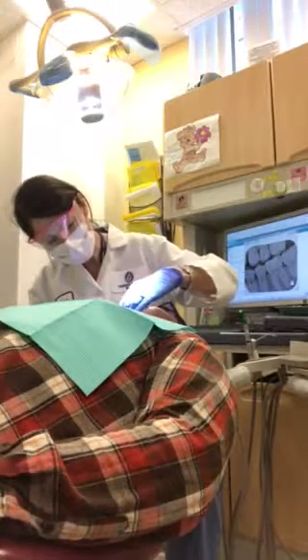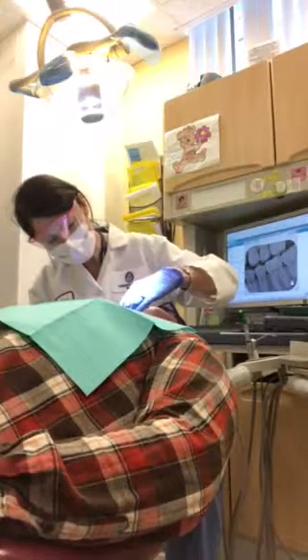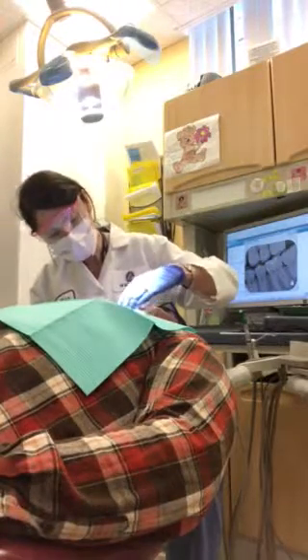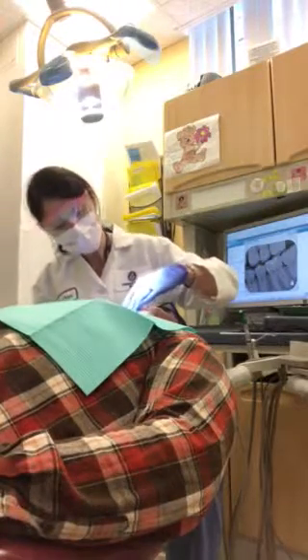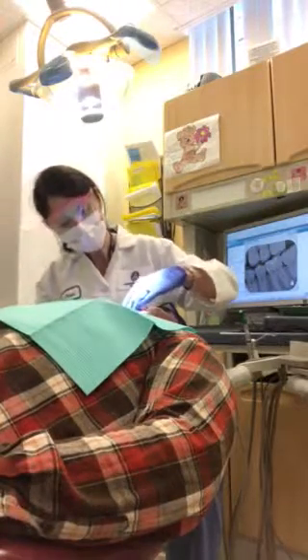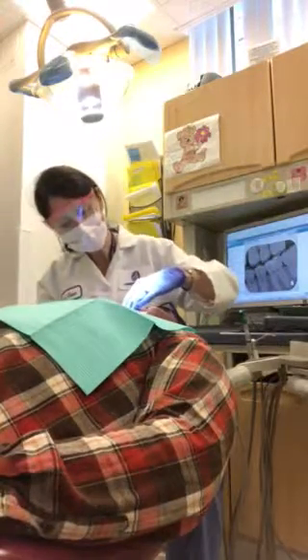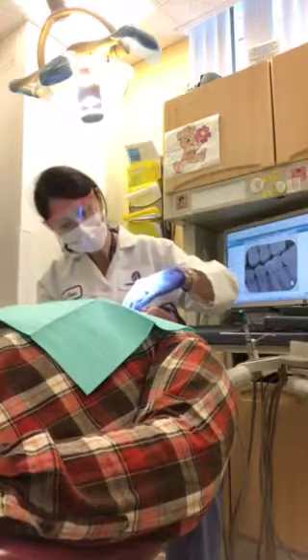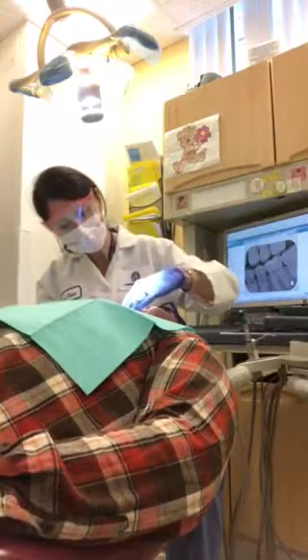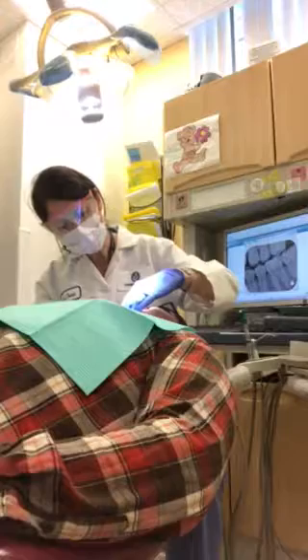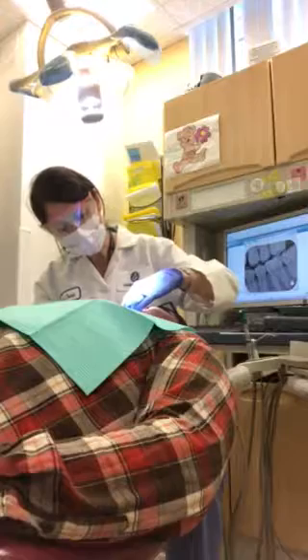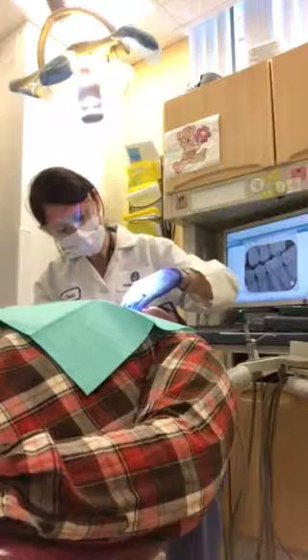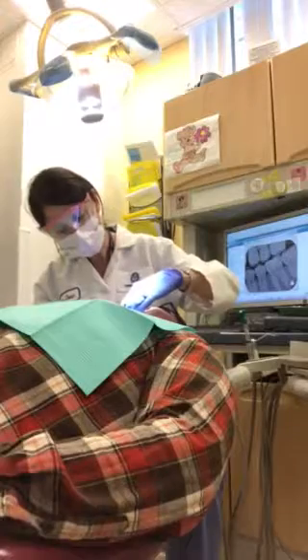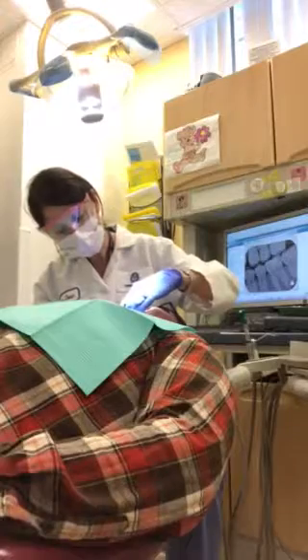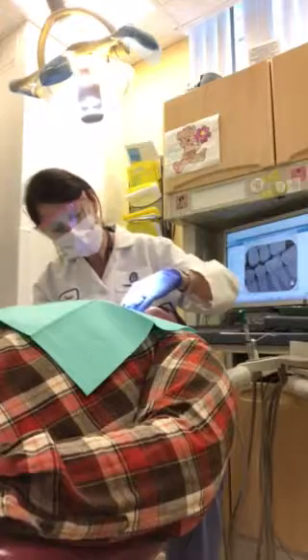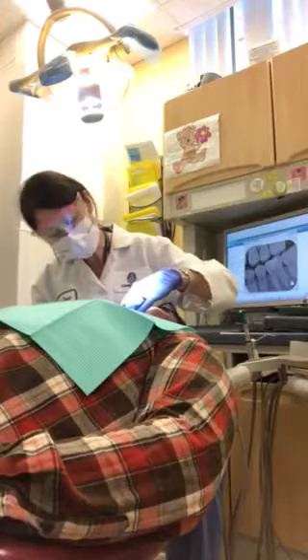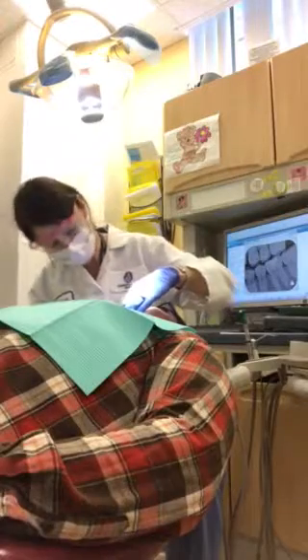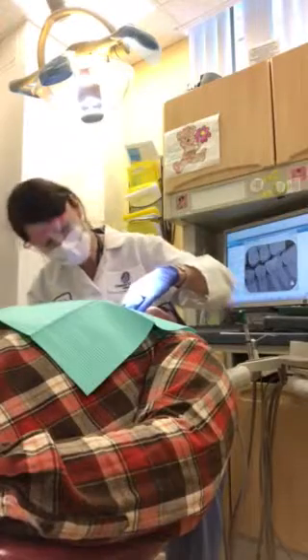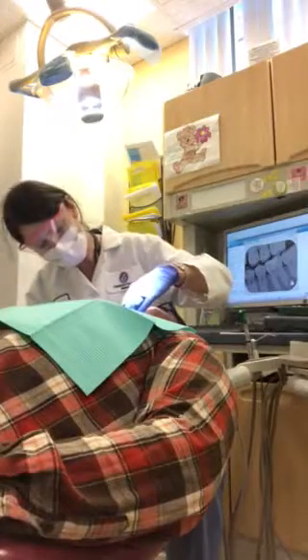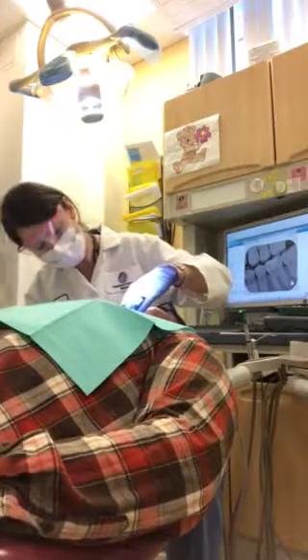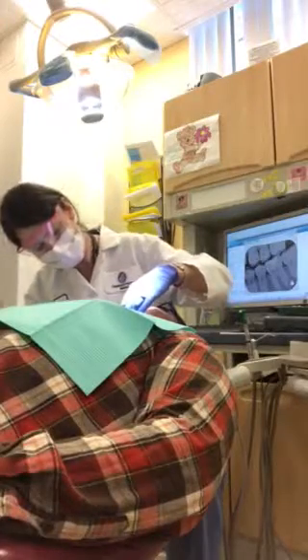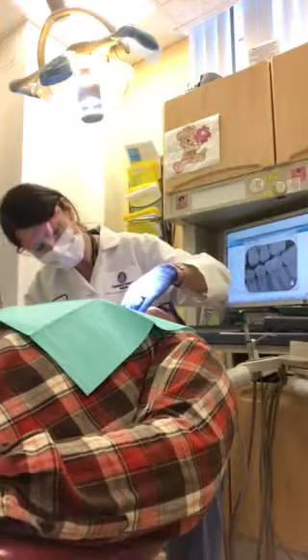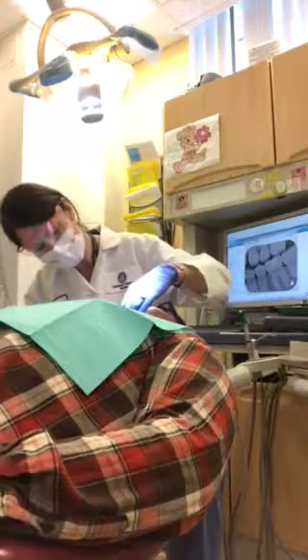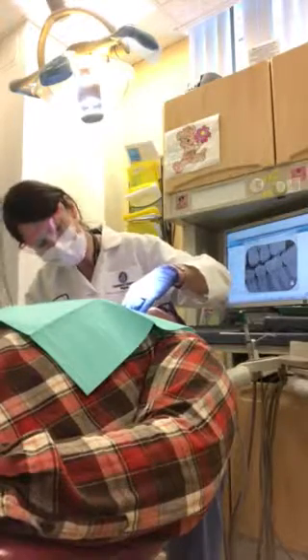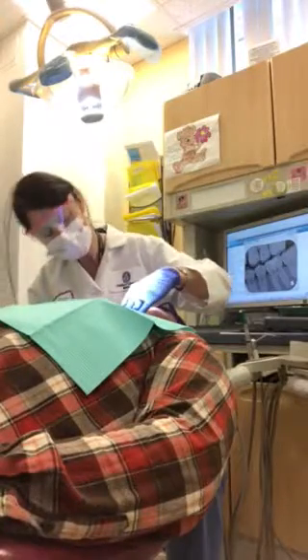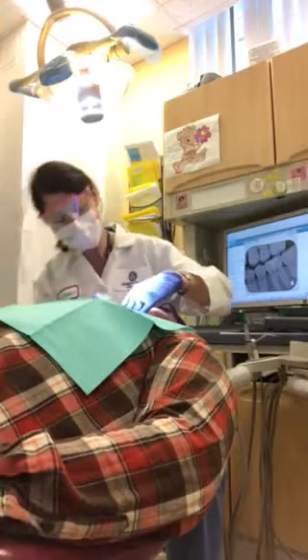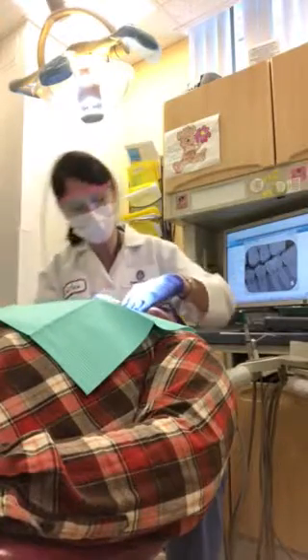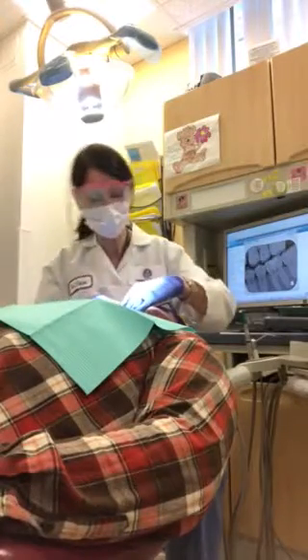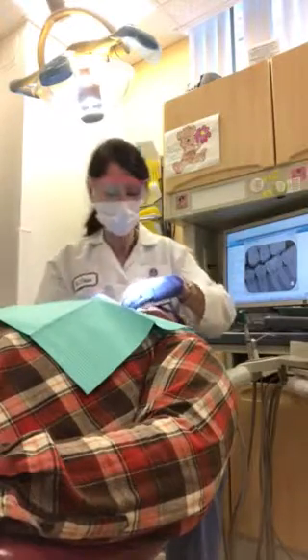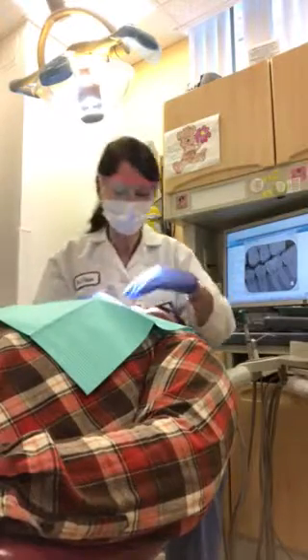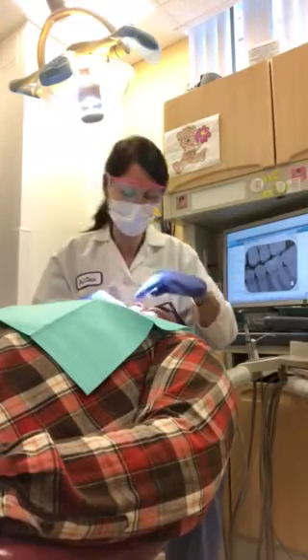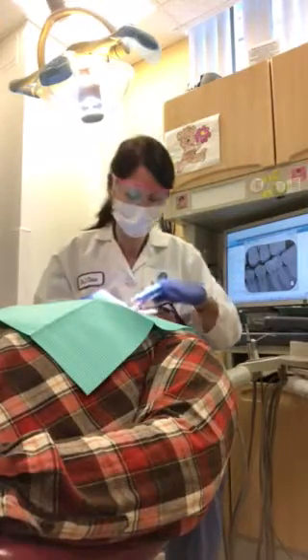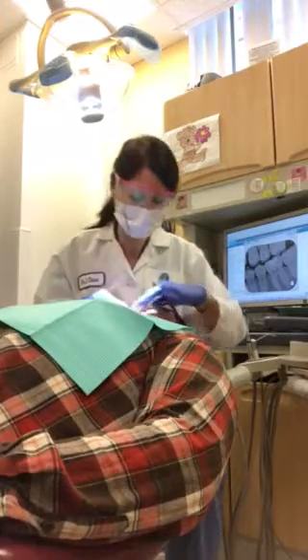And bite on your back teeth too. There we go. Perfect. Class one molar and canine on the right.